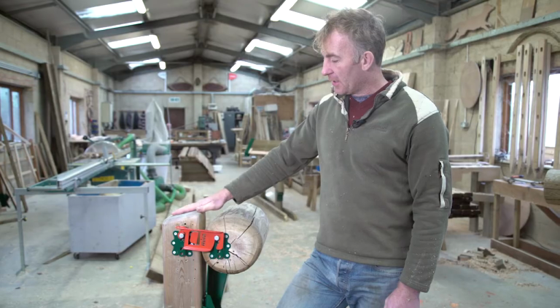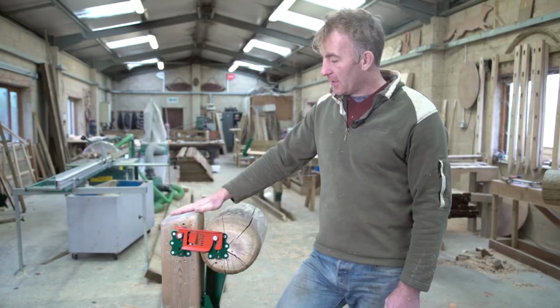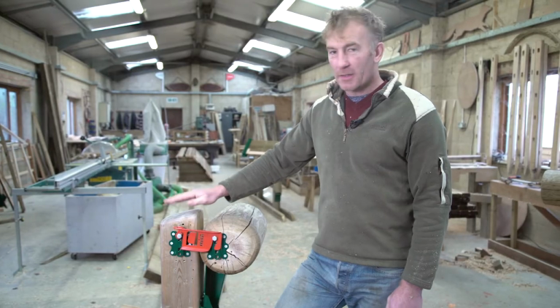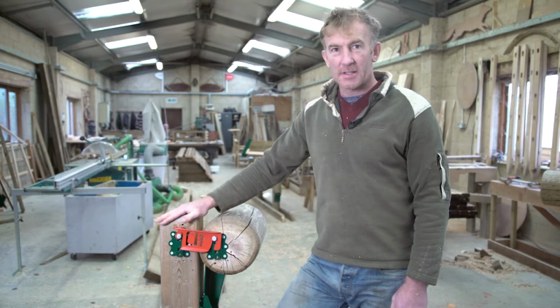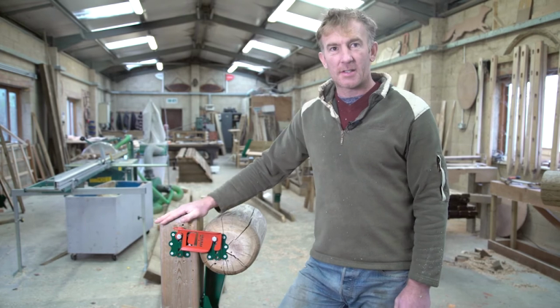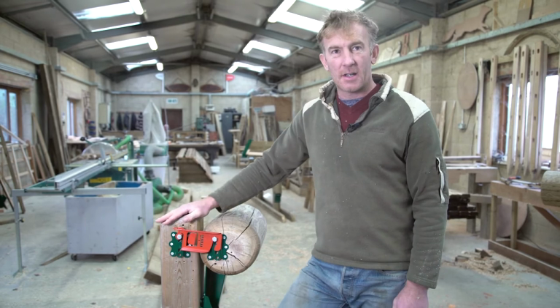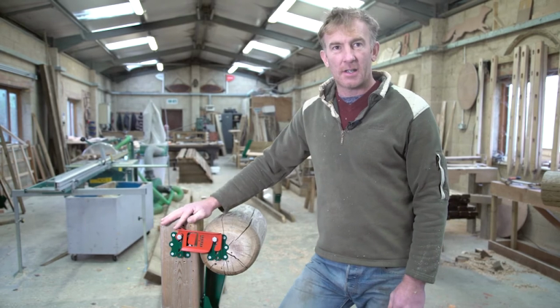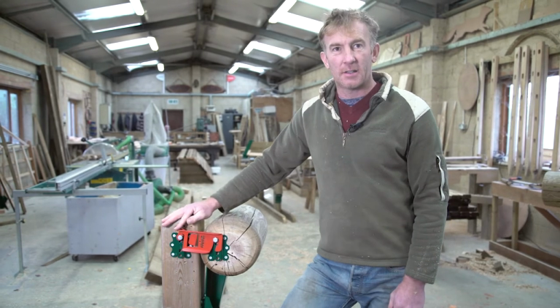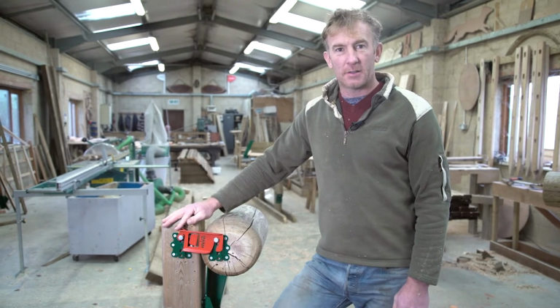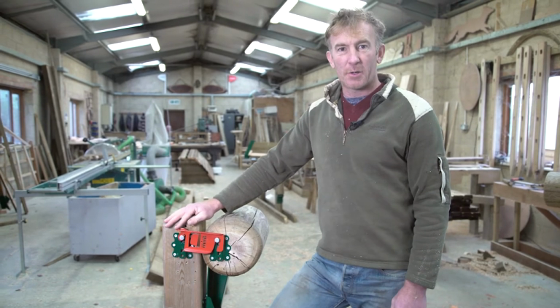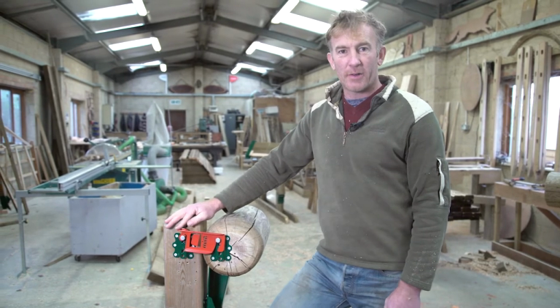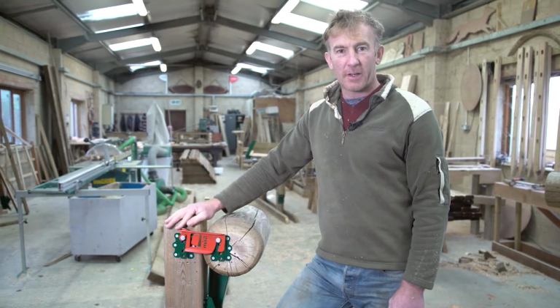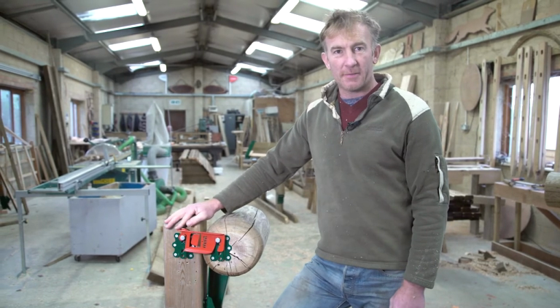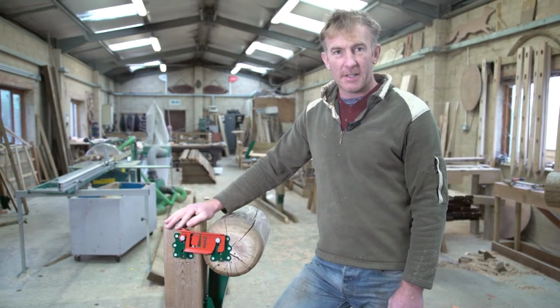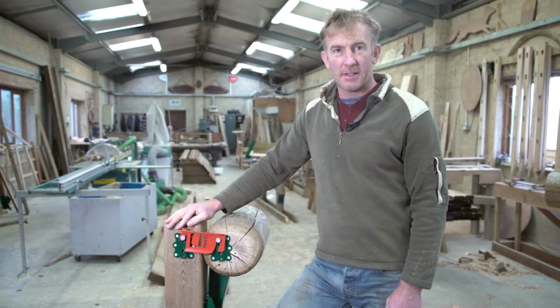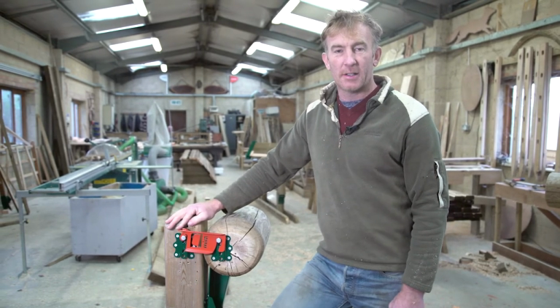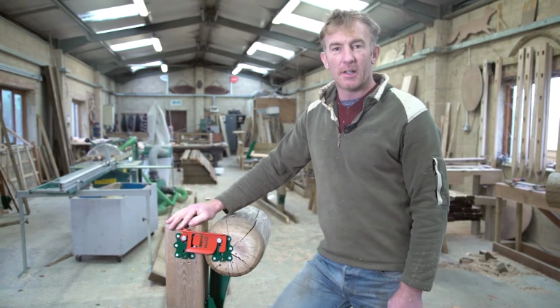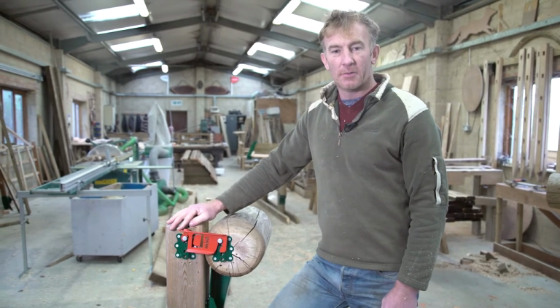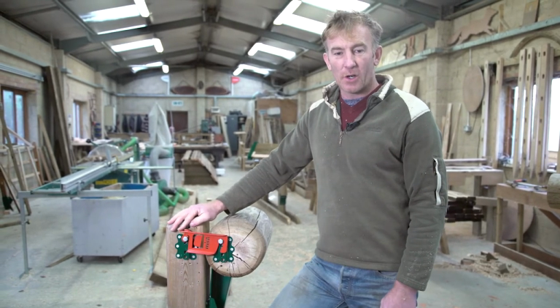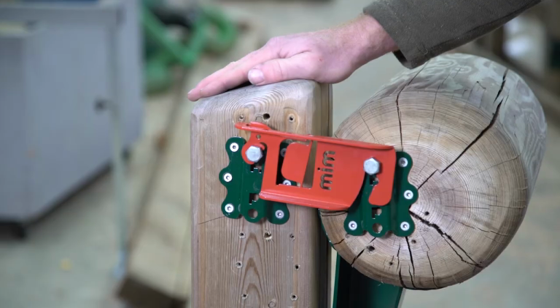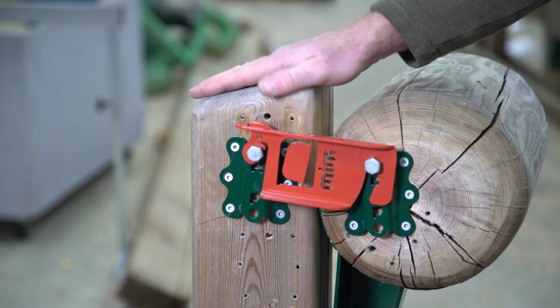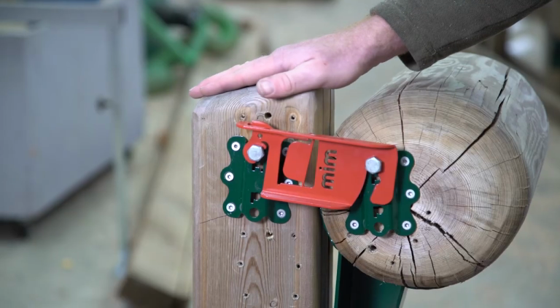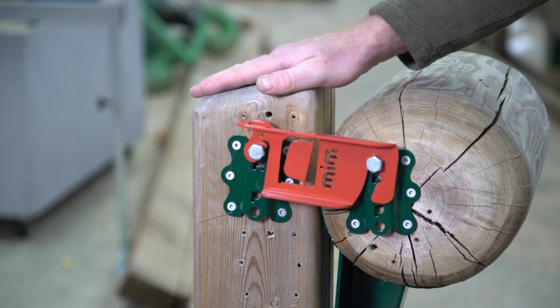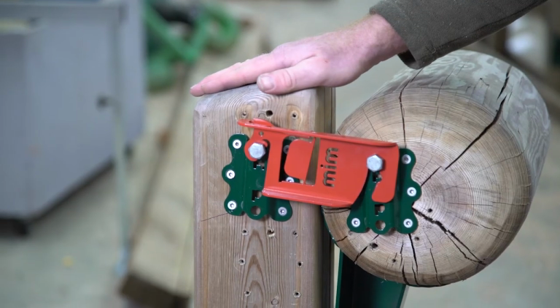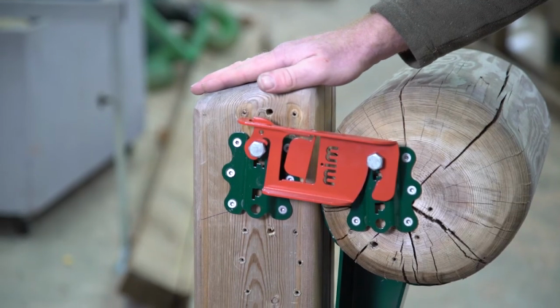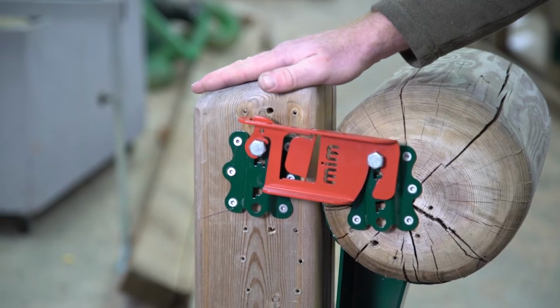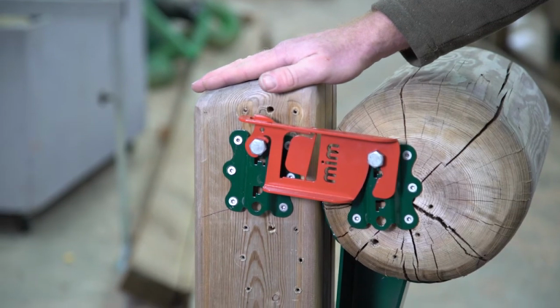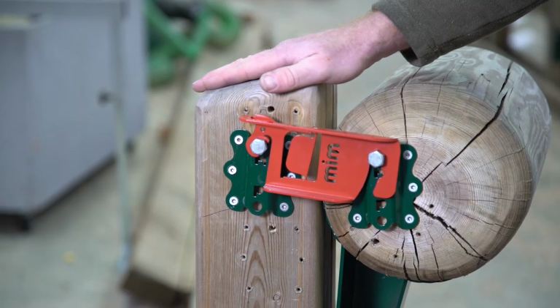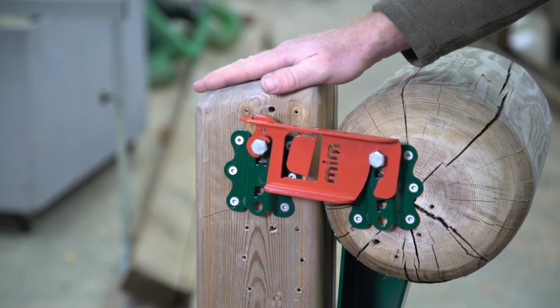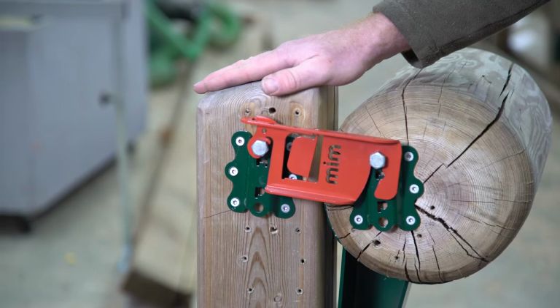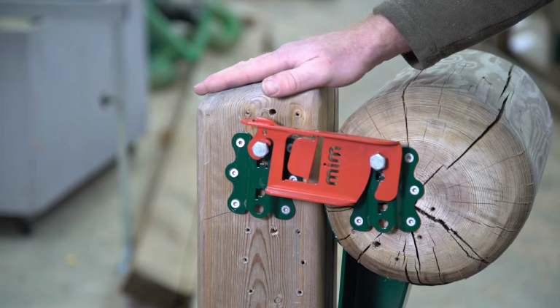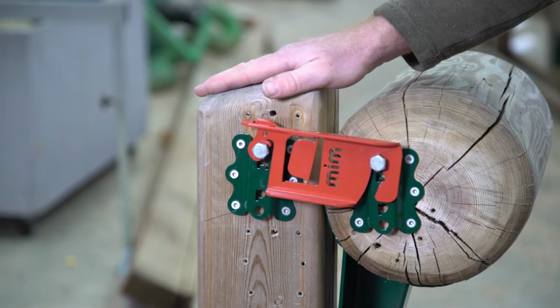Step number six is just a case of securing the plates. This is the post and rail kit fitted. For the oxer kit, we just repeat again for the other rail.